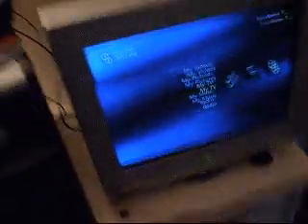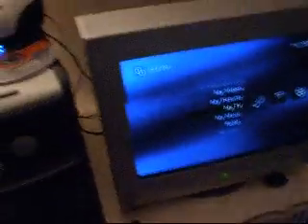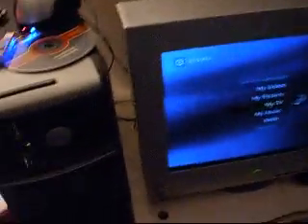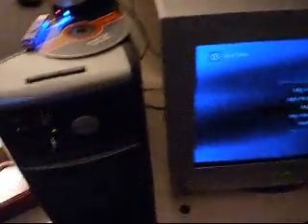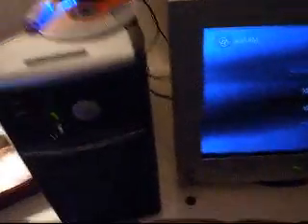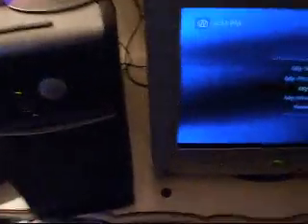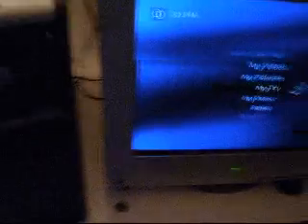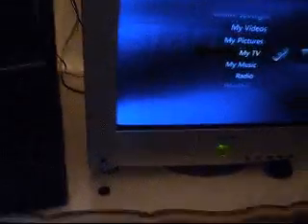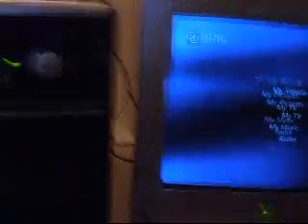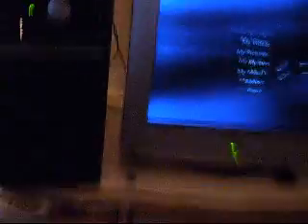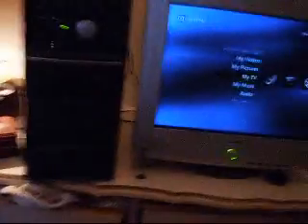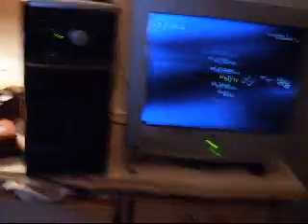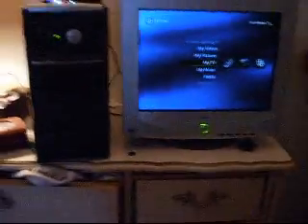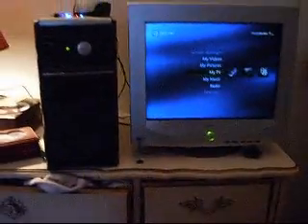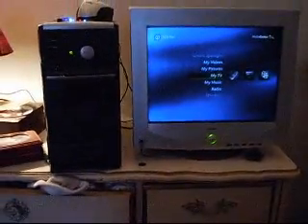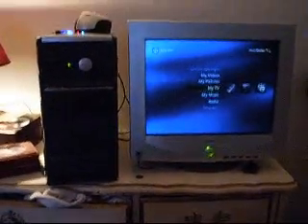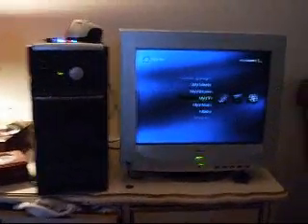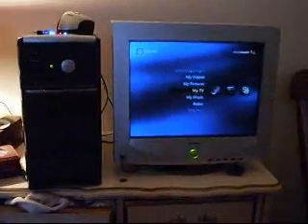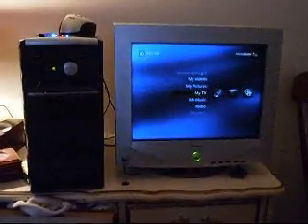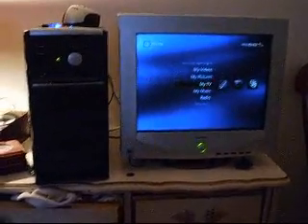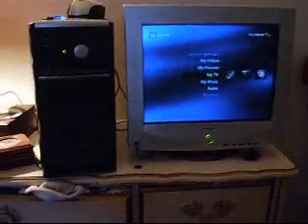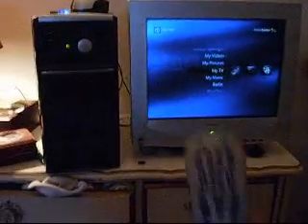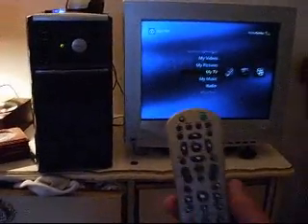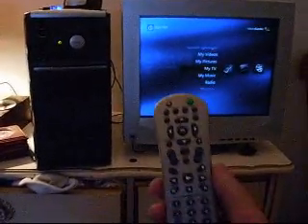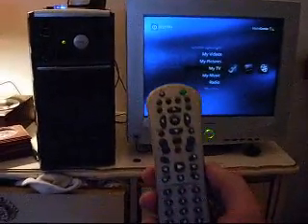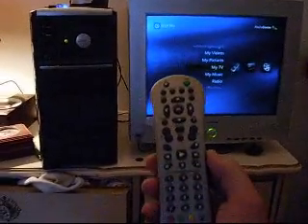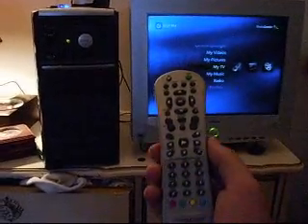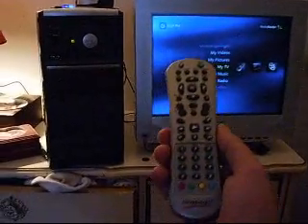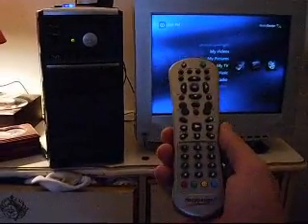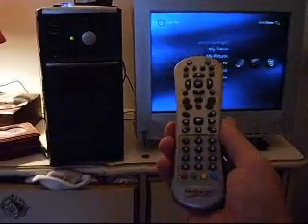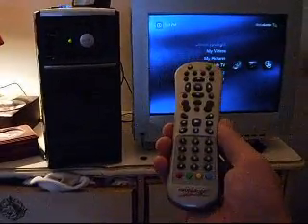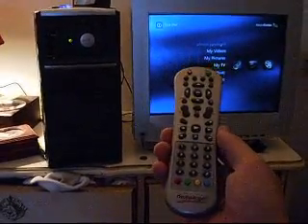Both a HD and two composite tuners. And it uses this remote to control it.